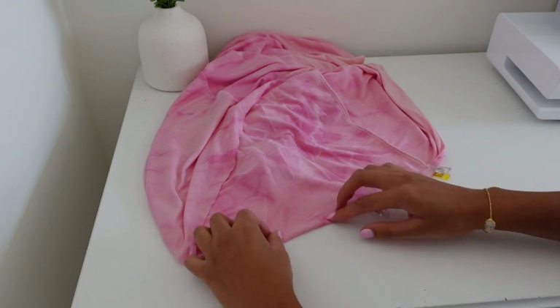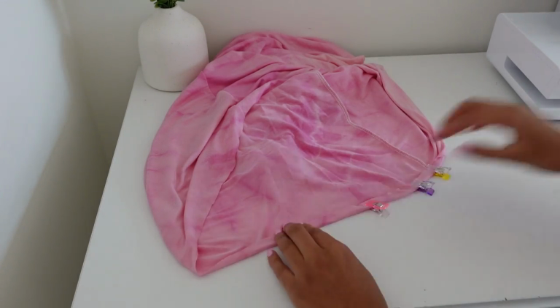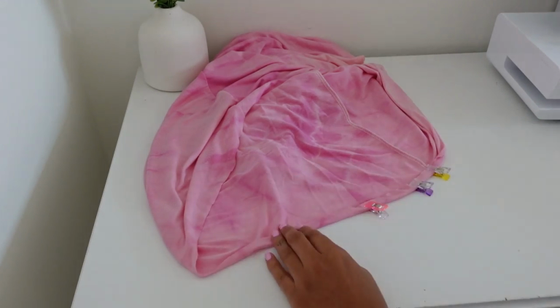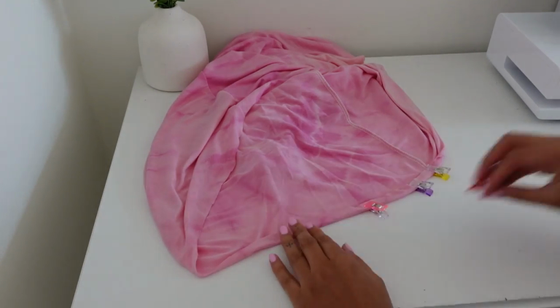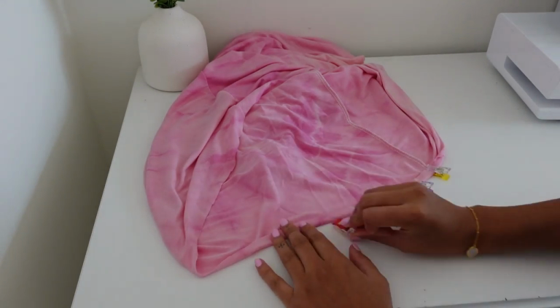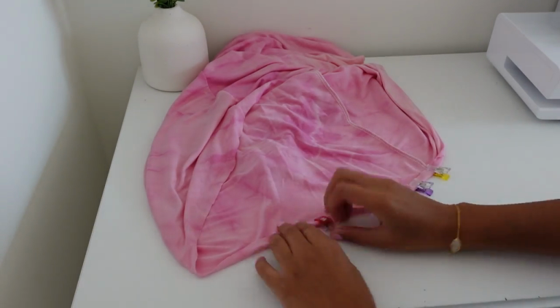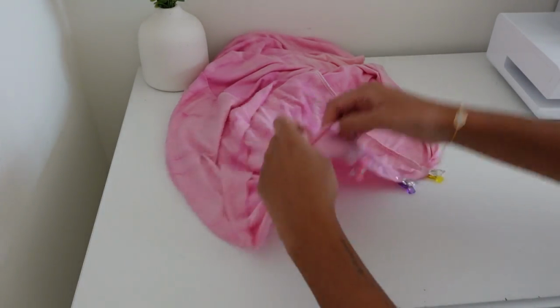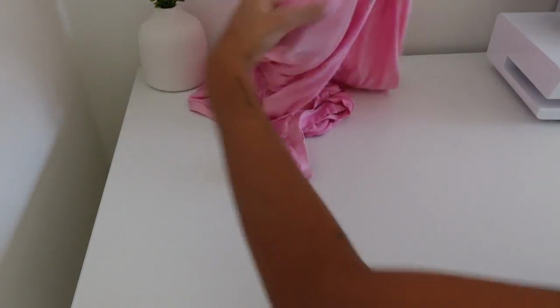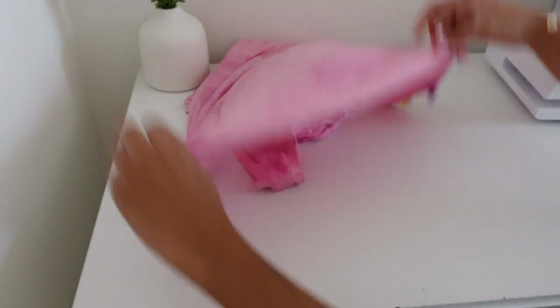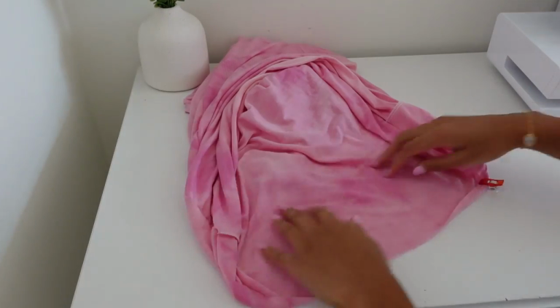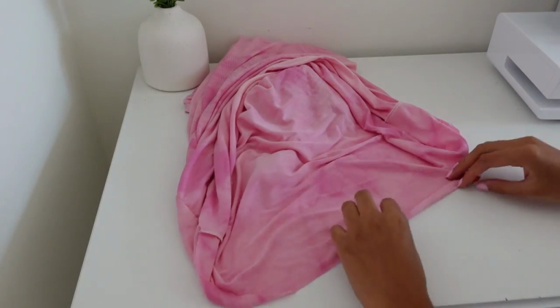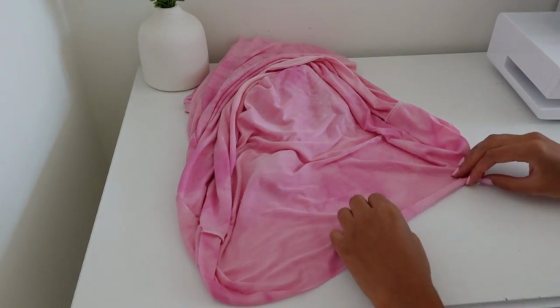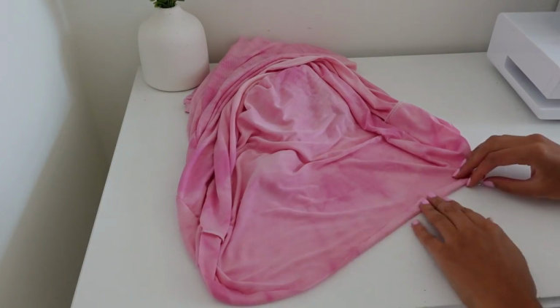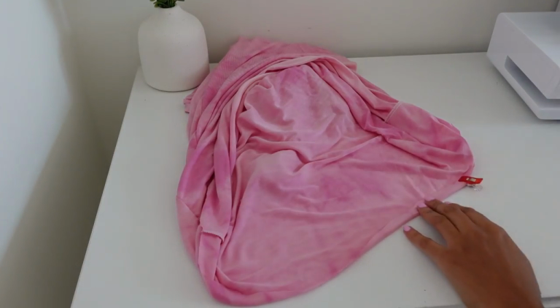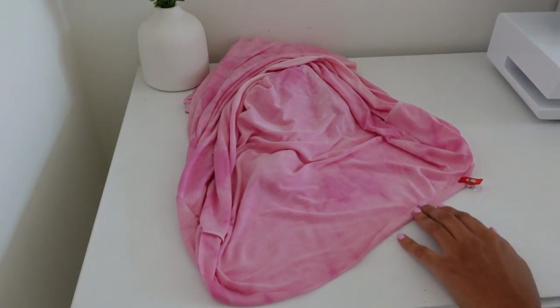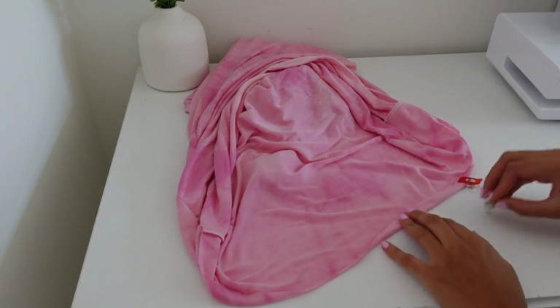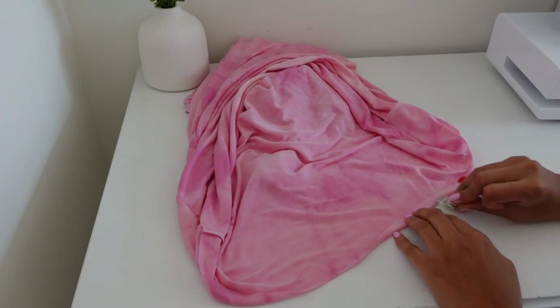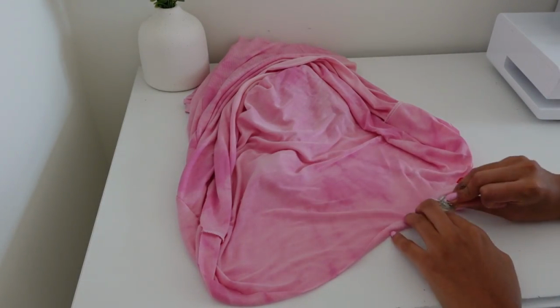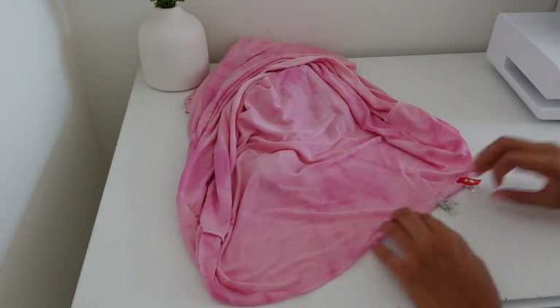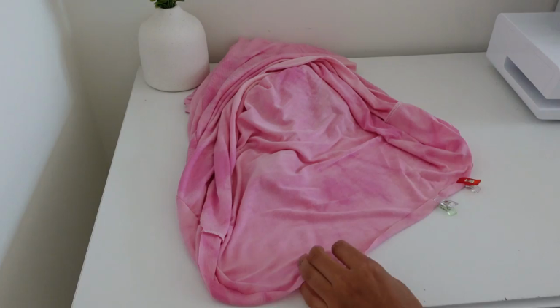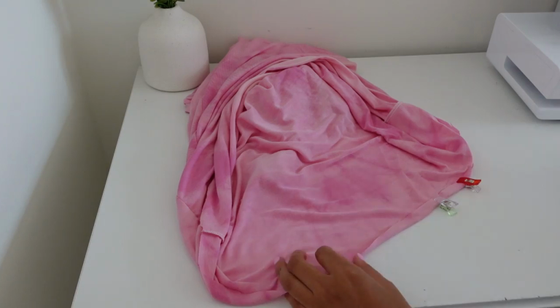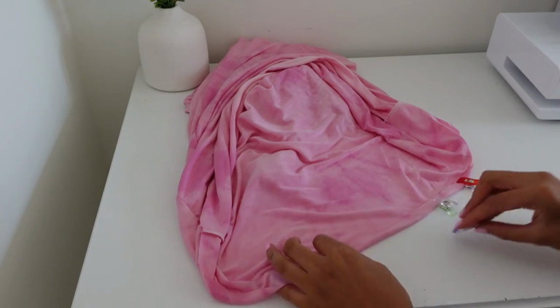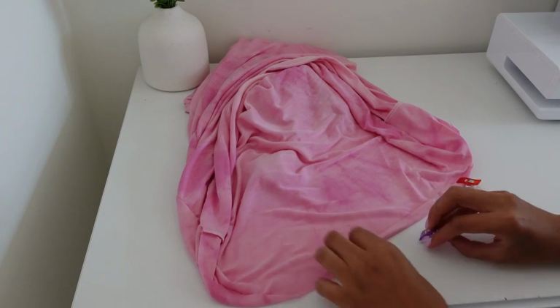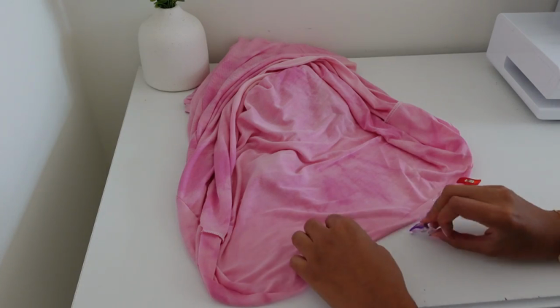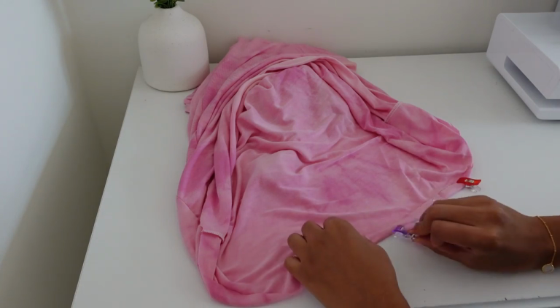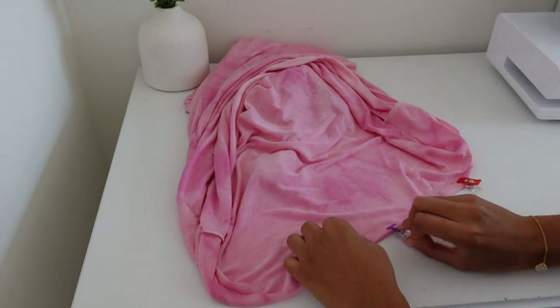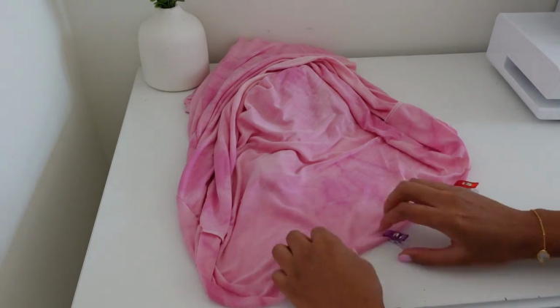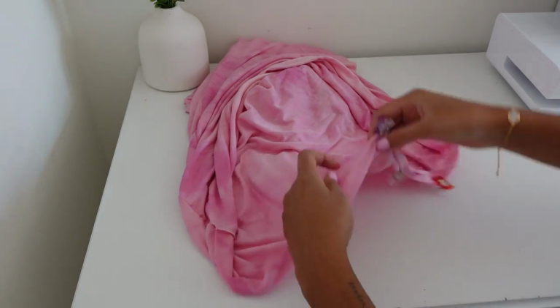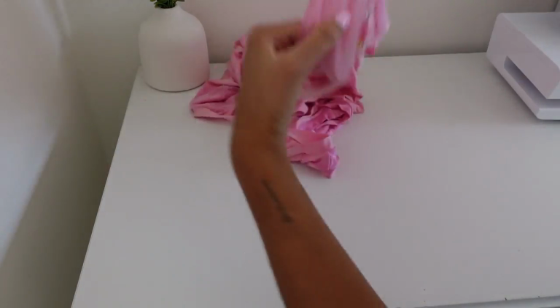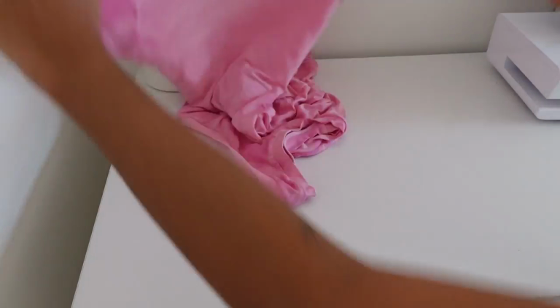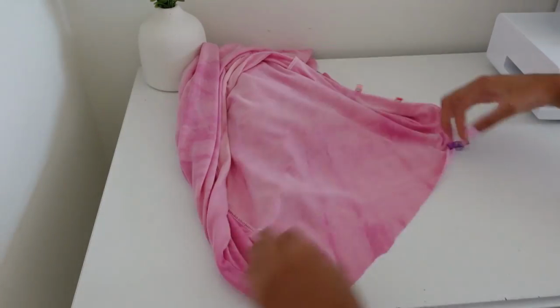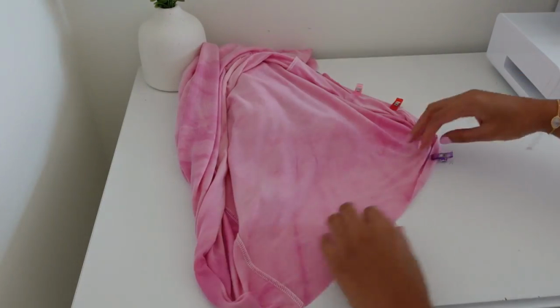Because this fabric is stretchy, I just folded the fabric up once towards the wrong side and then pinned it in place for the hem.